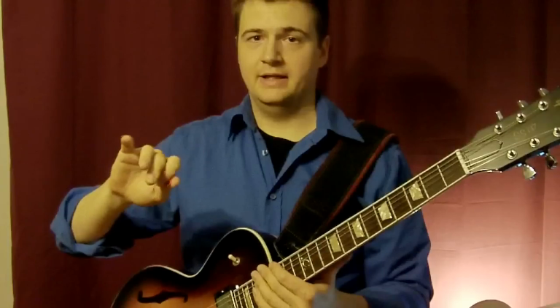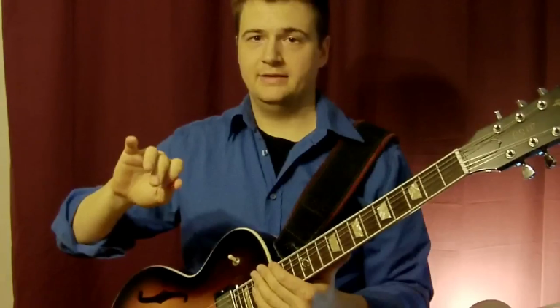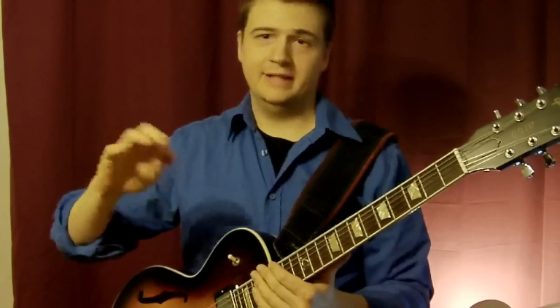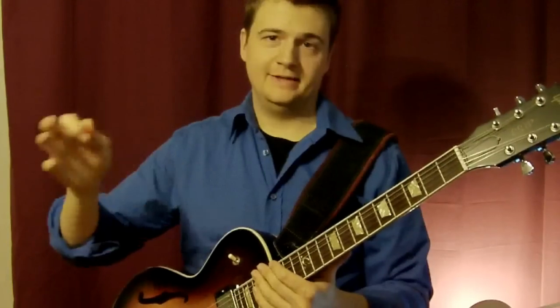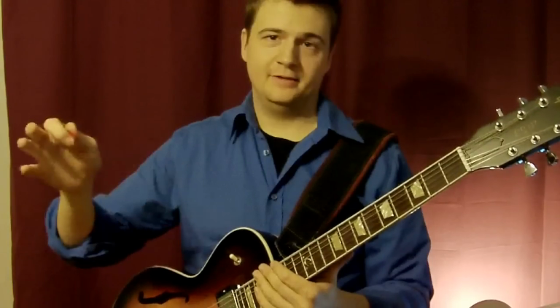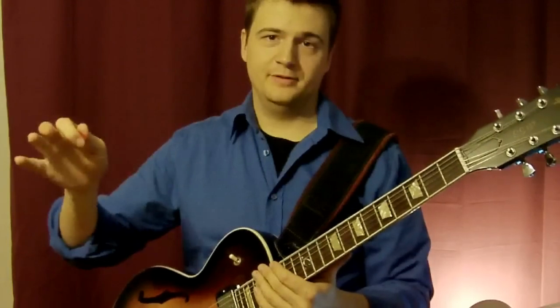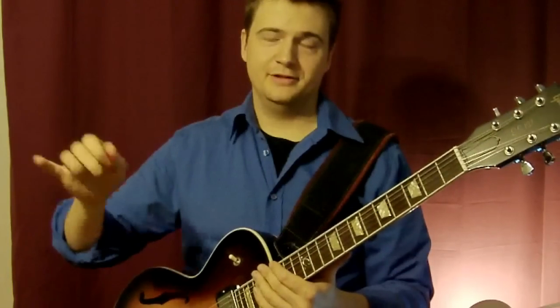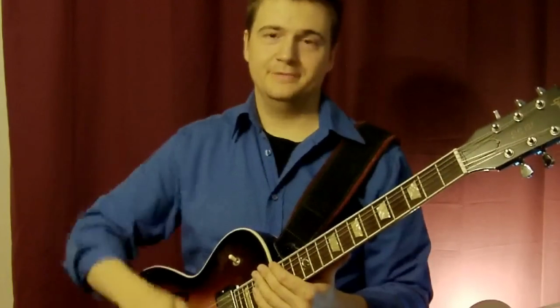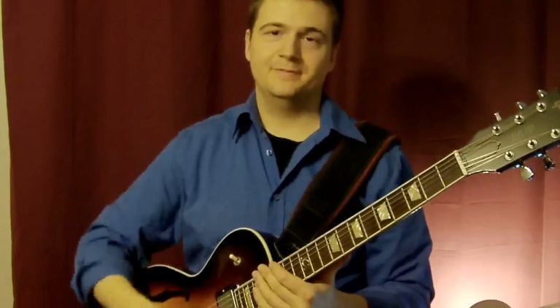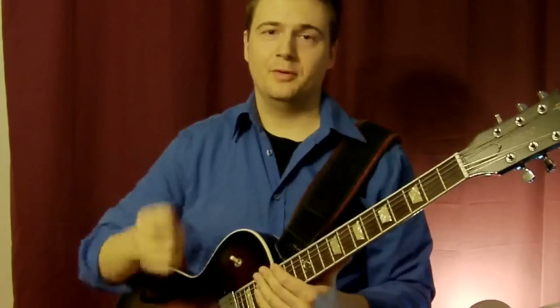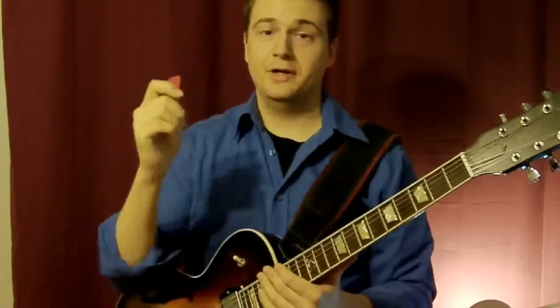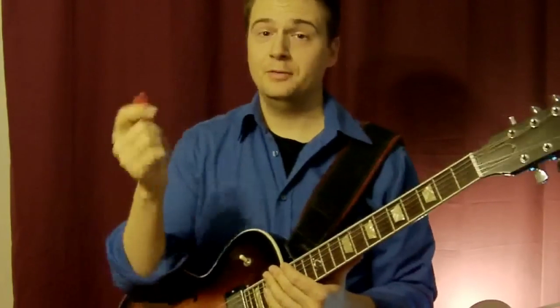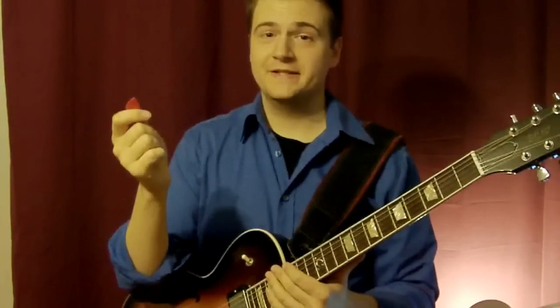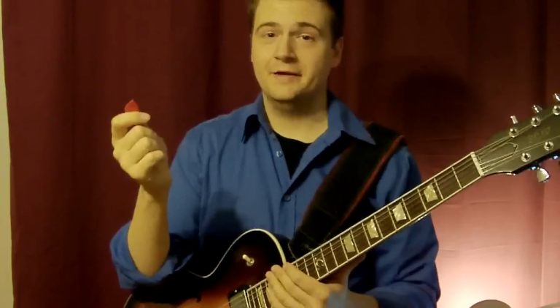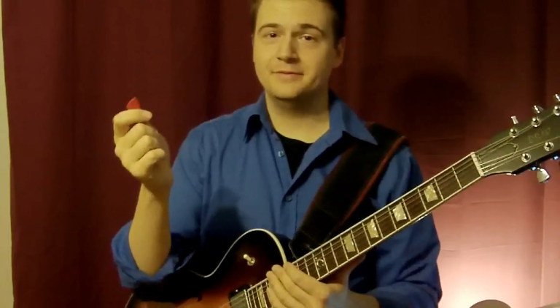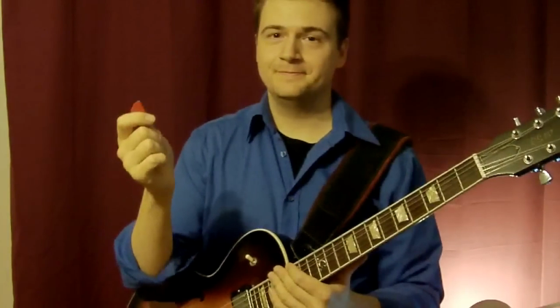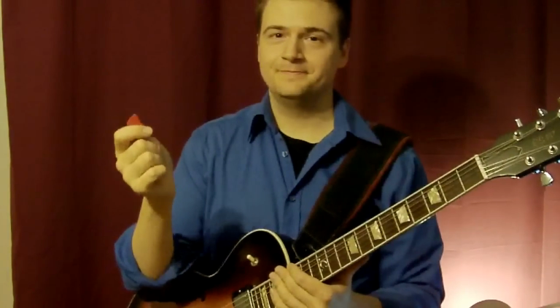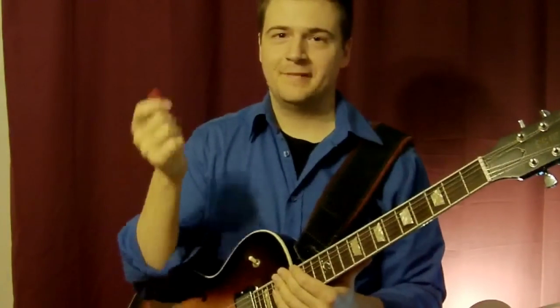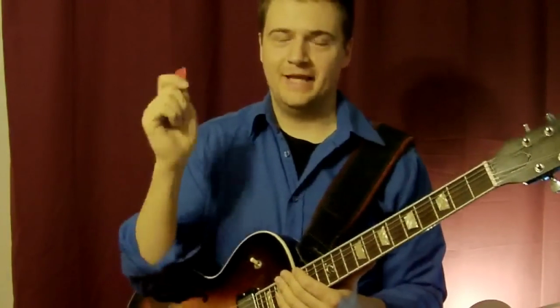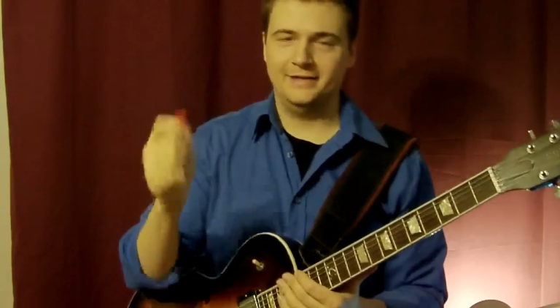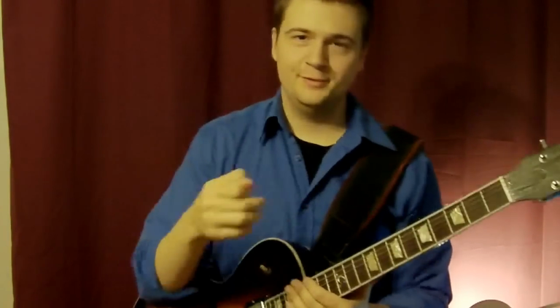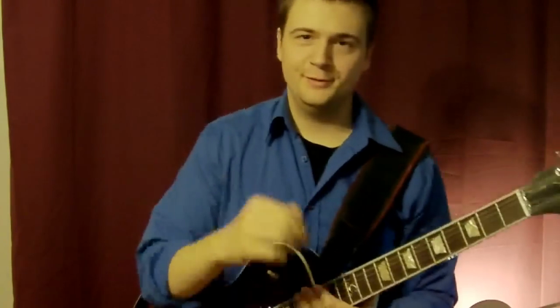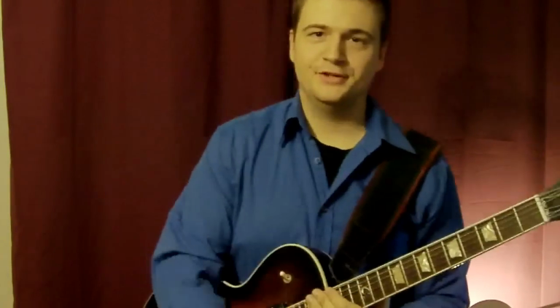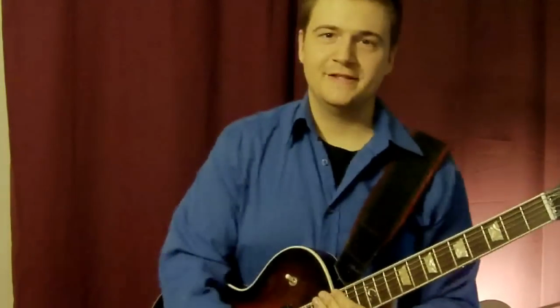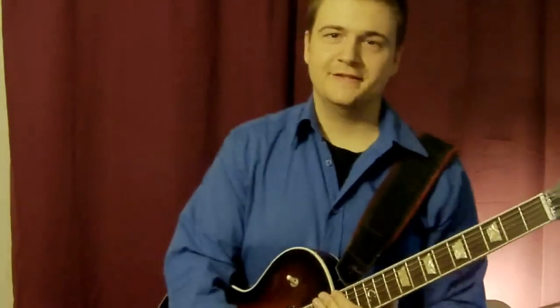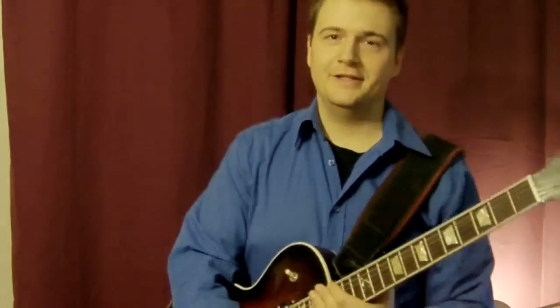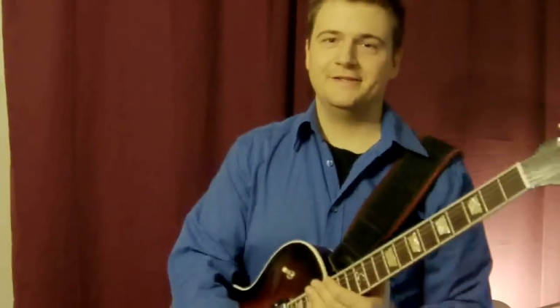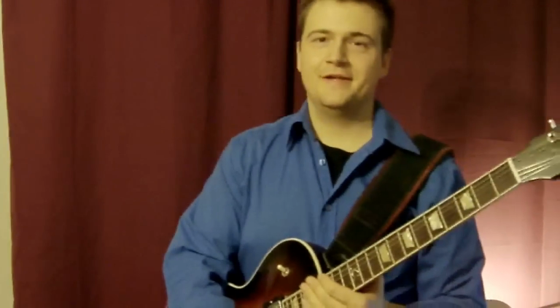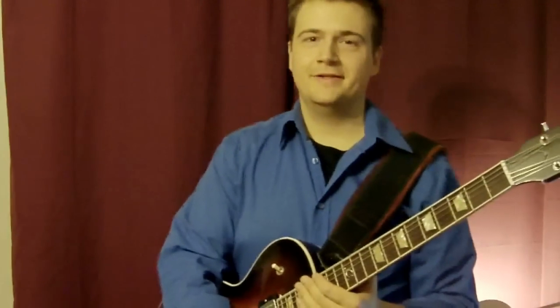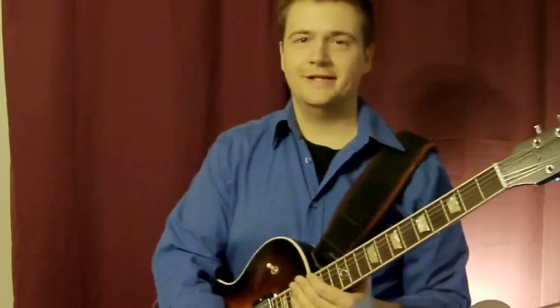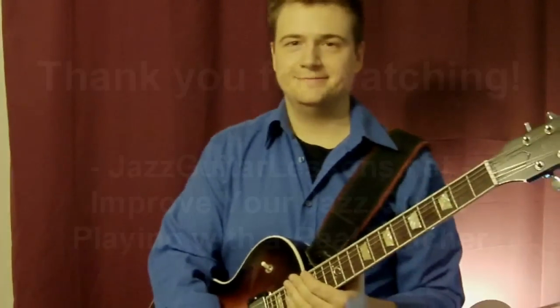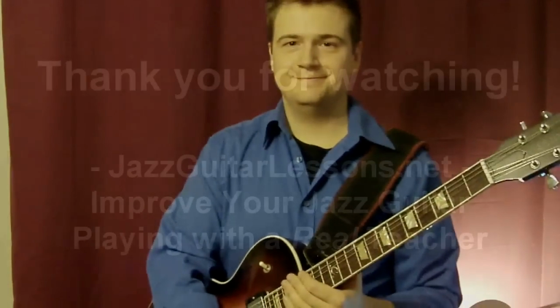So I hope this helps, and I'll see you soon on jazzcatarlessons.net.